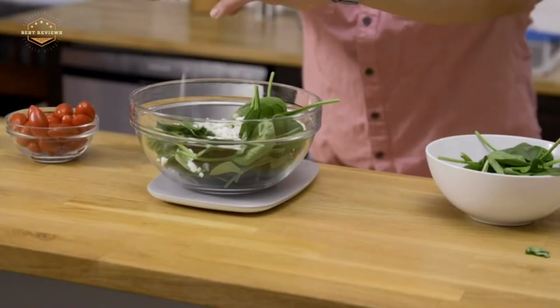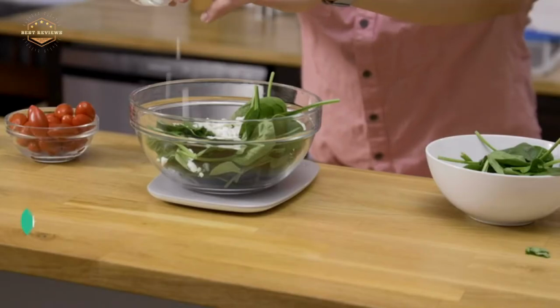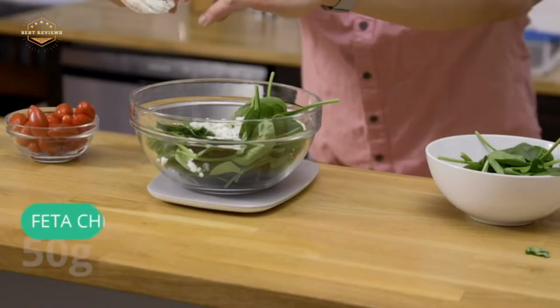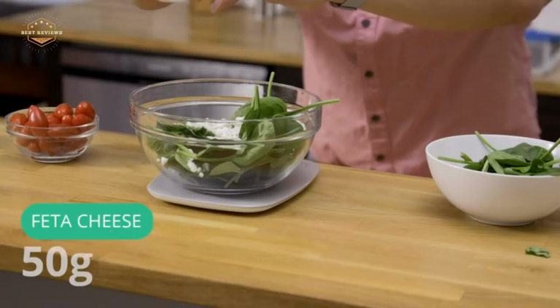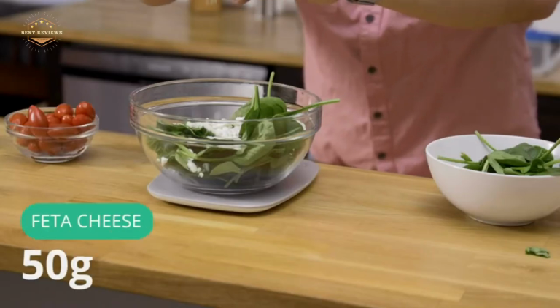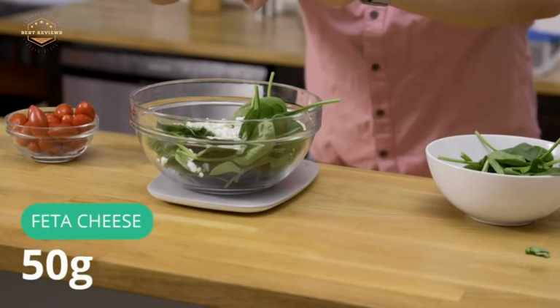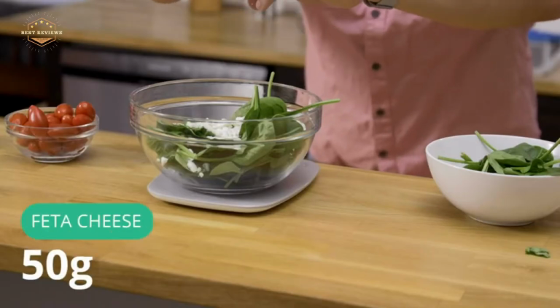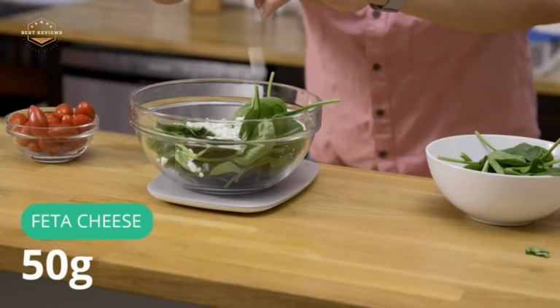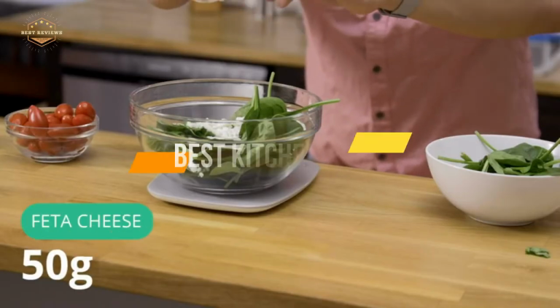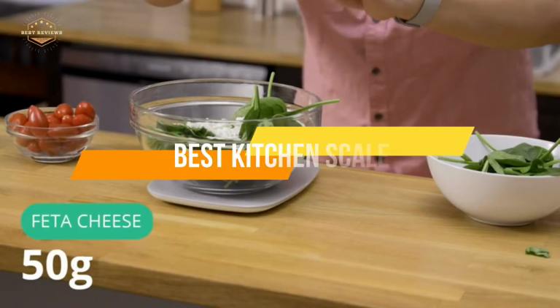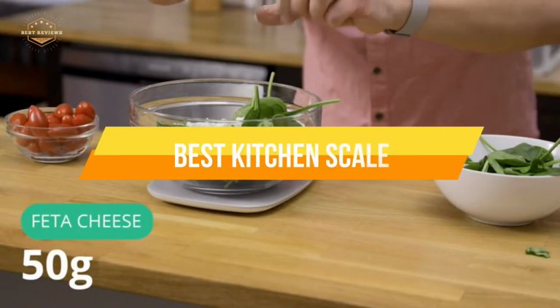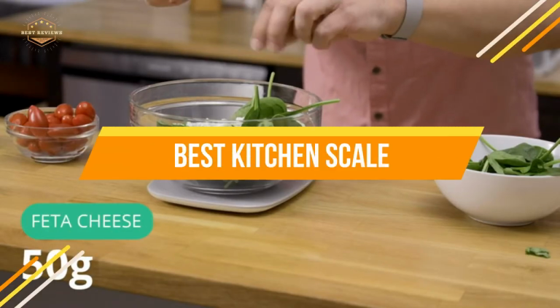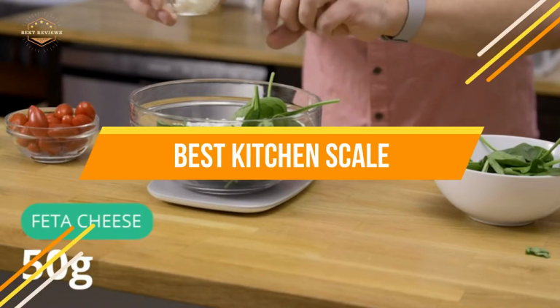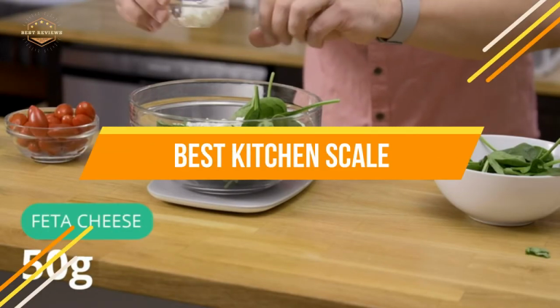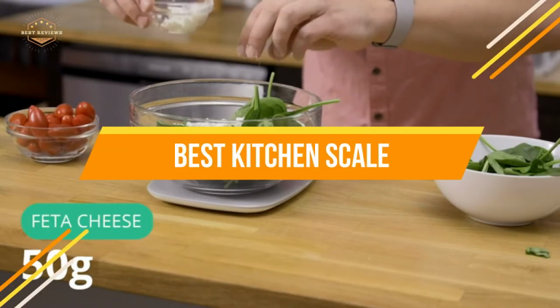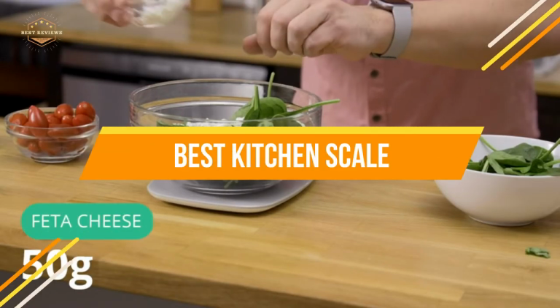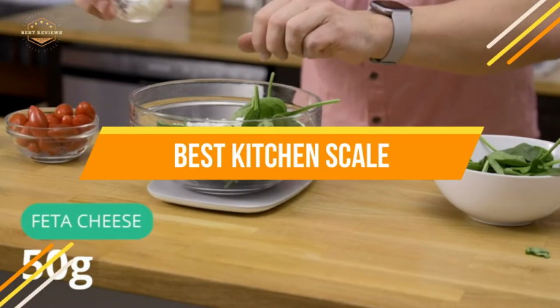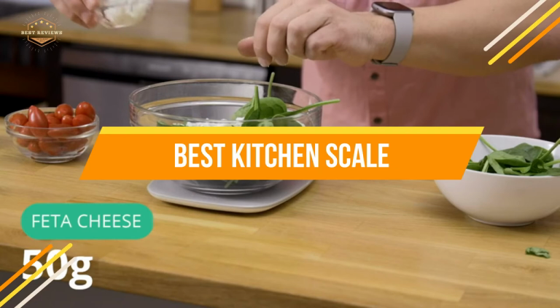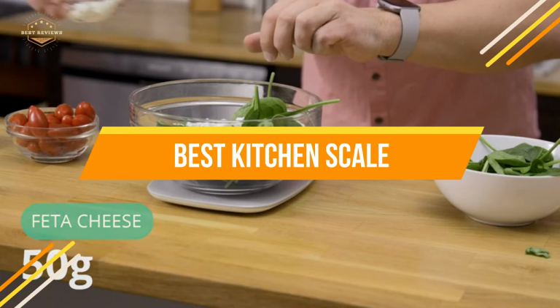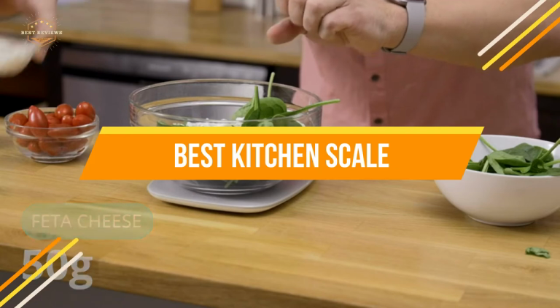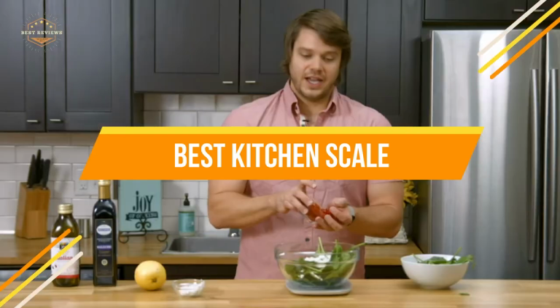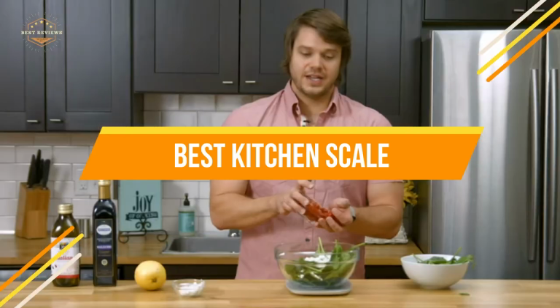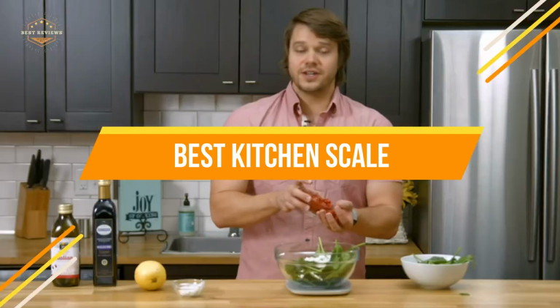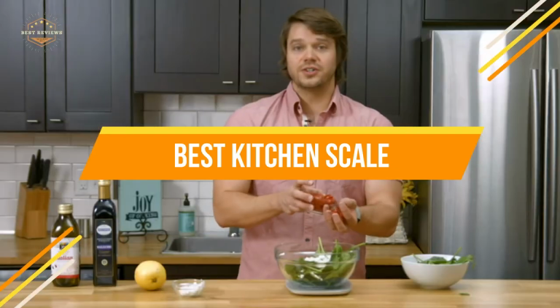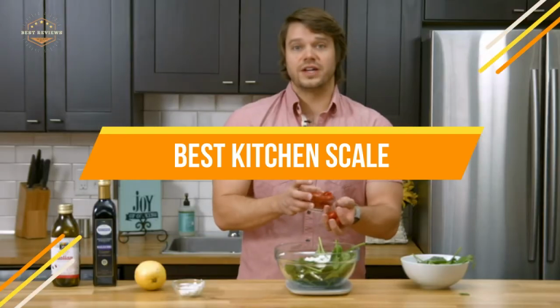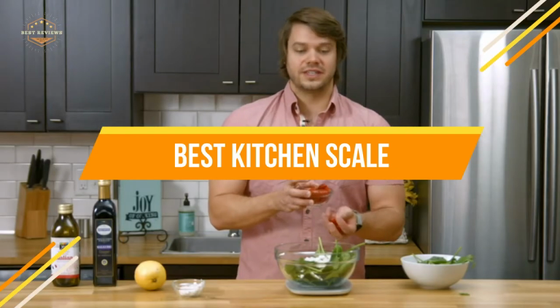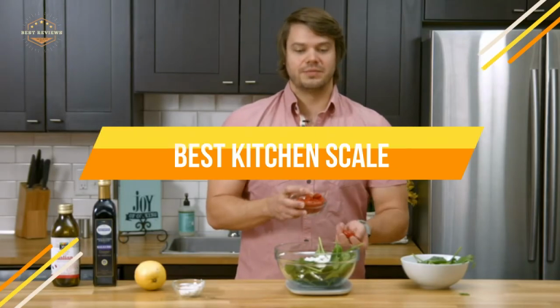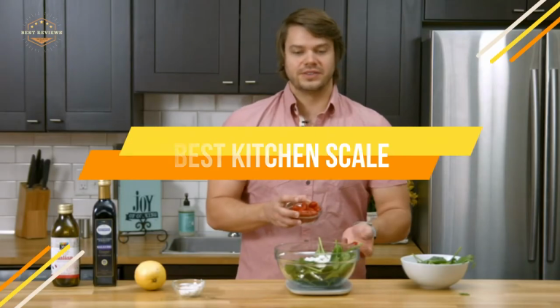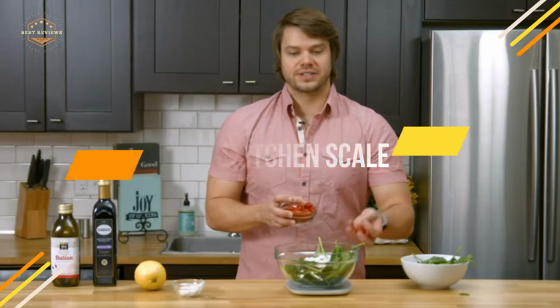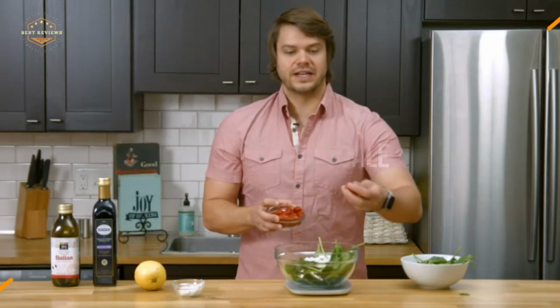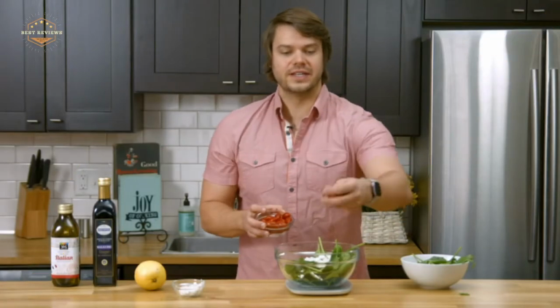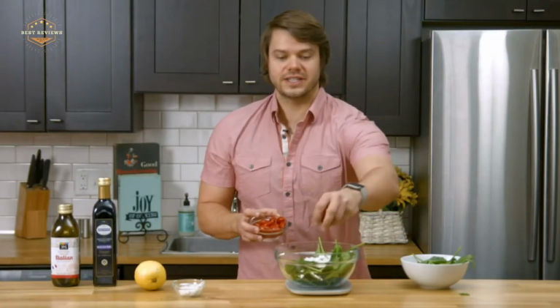In today's video, we will show you the top 5 best kitchen scales. So, let's get started.